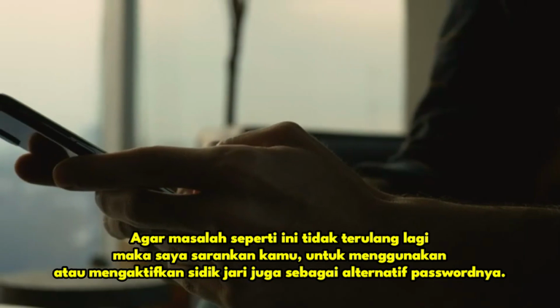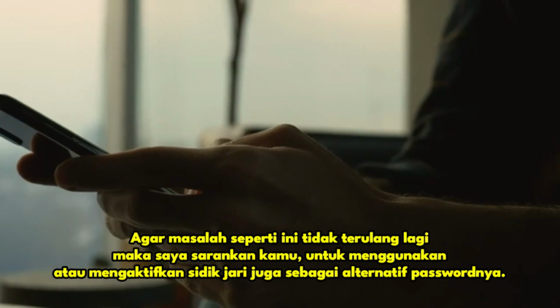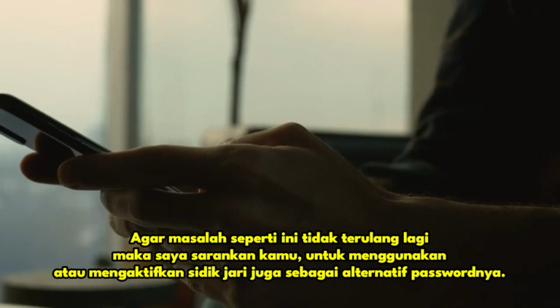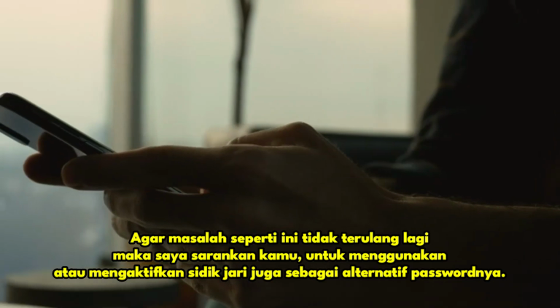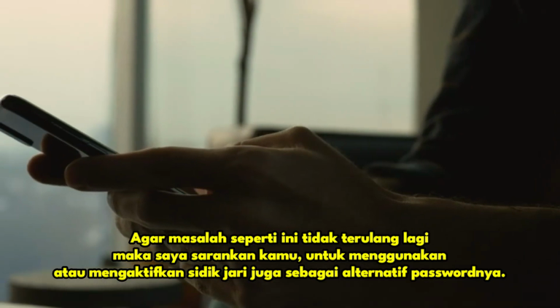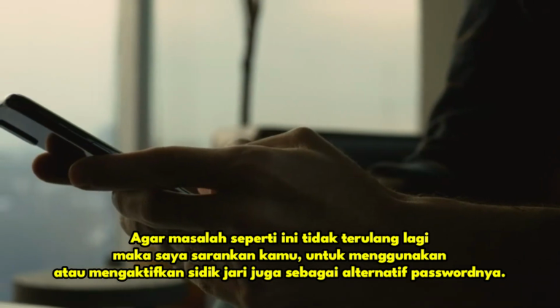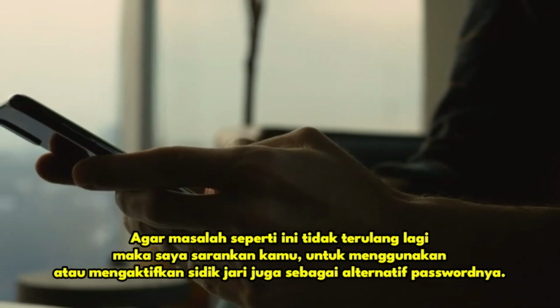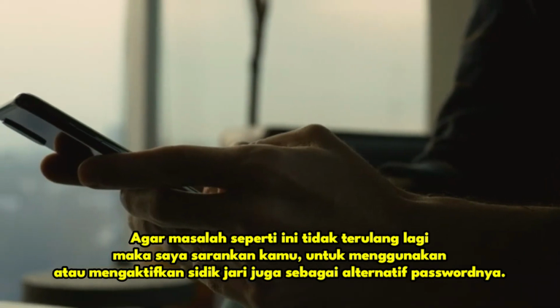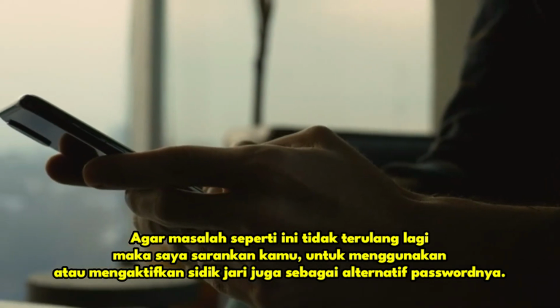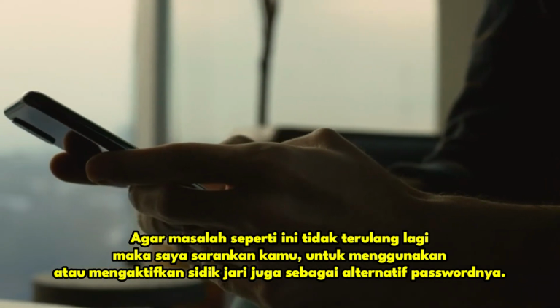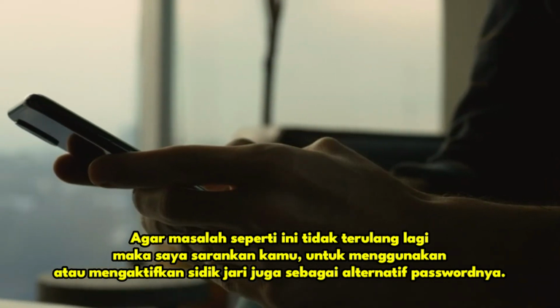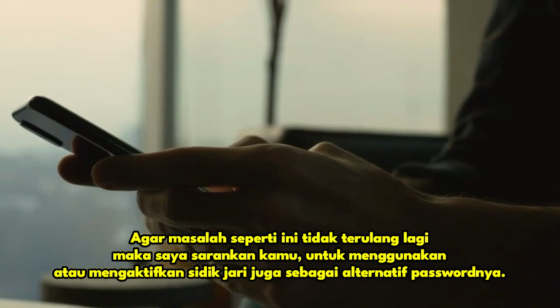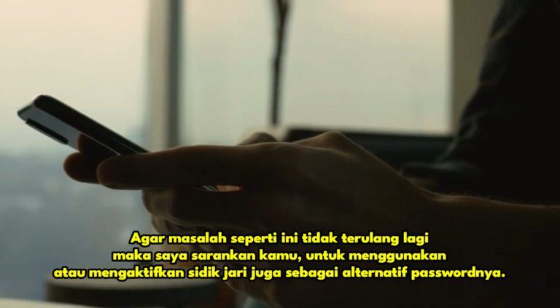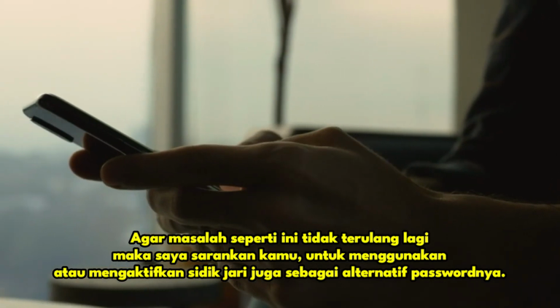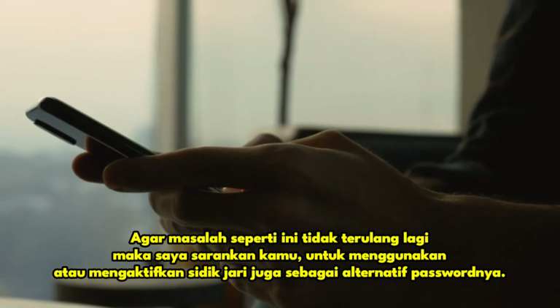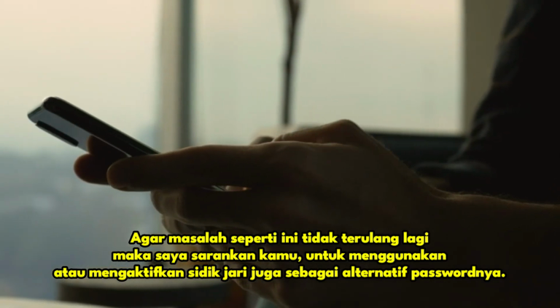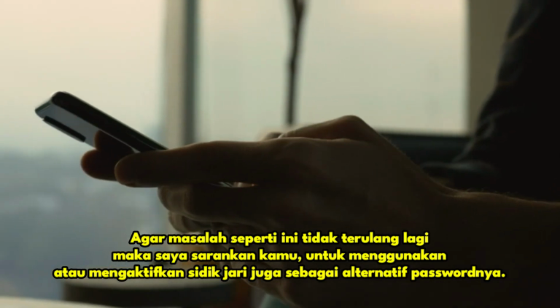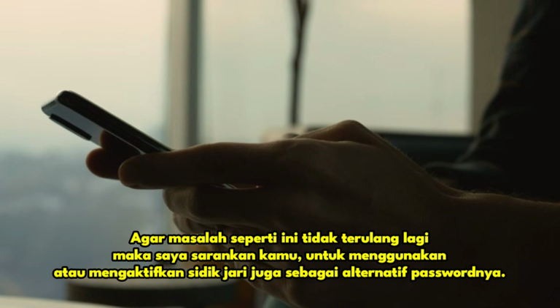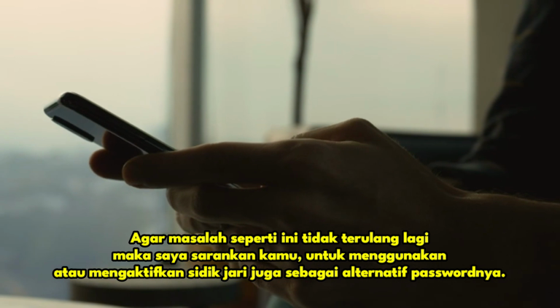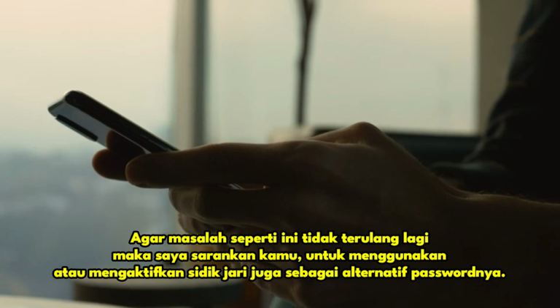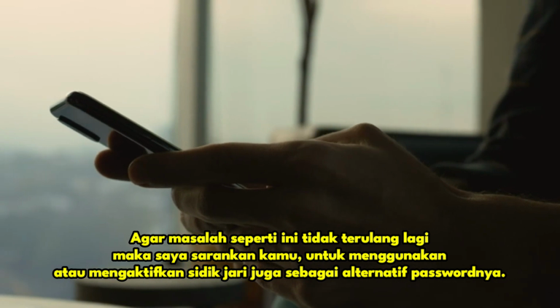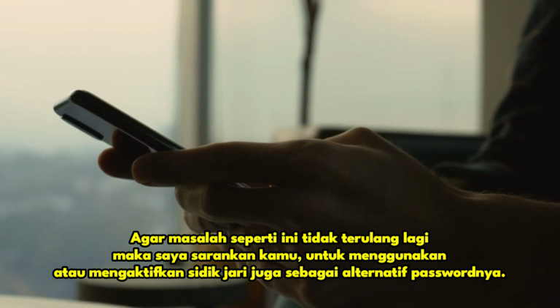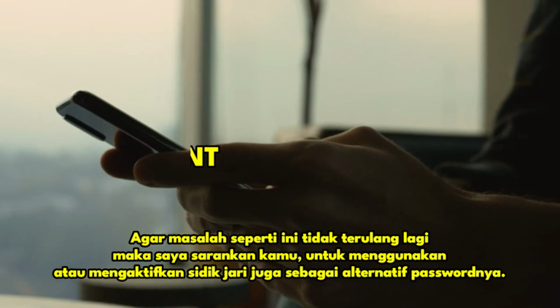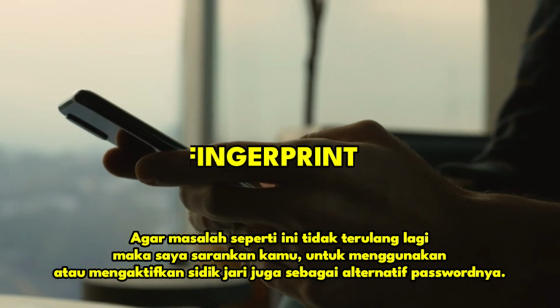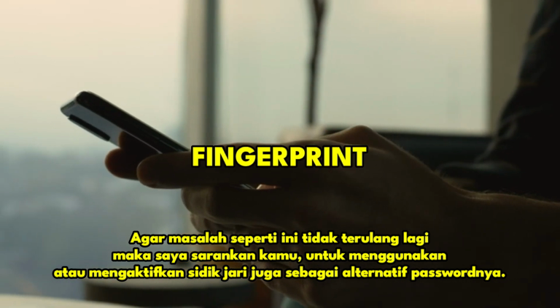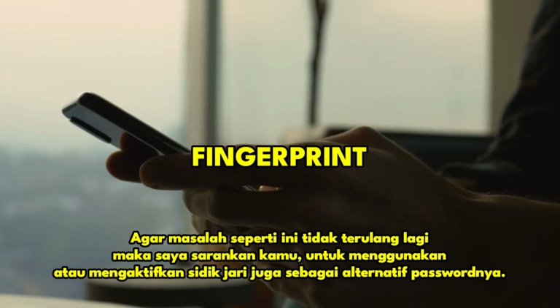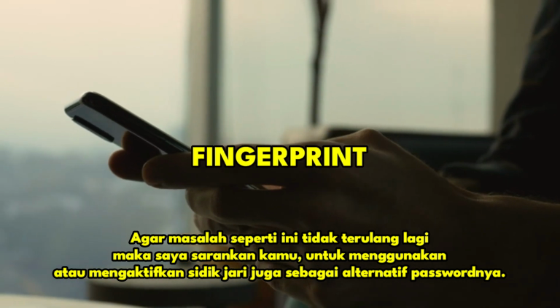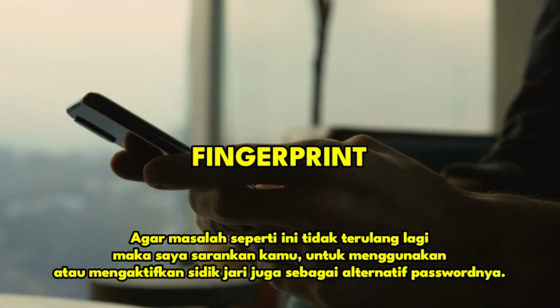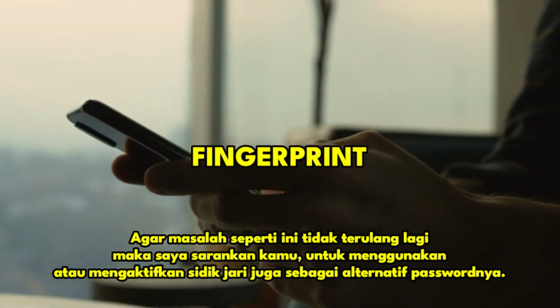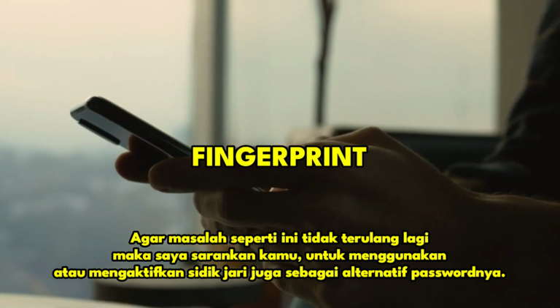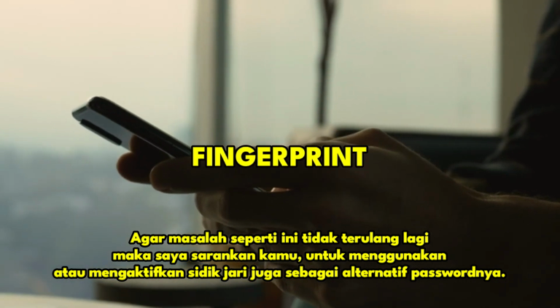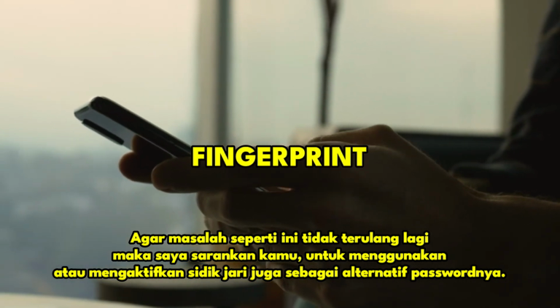So that problems like this don't happen again, I suggest you use or activate your fingerprint as an alternative to the password.